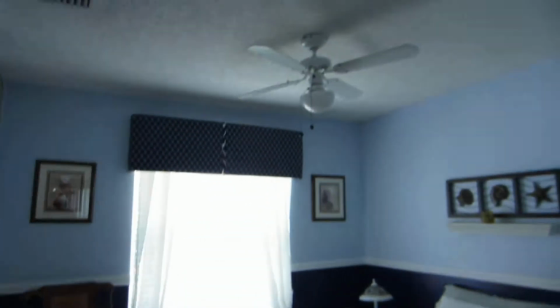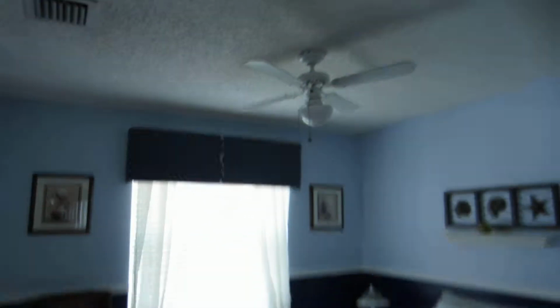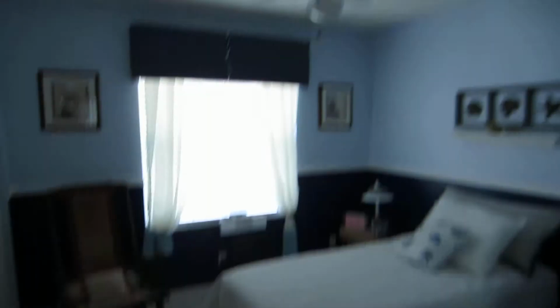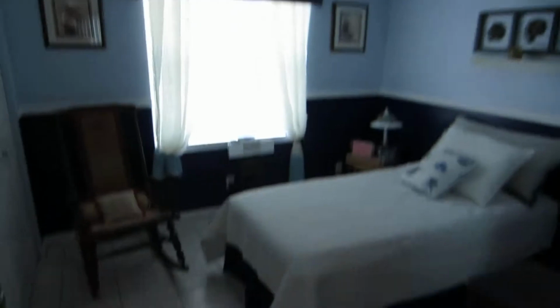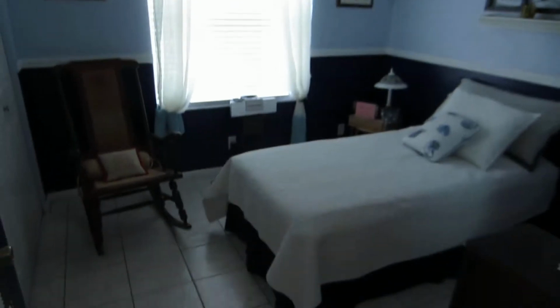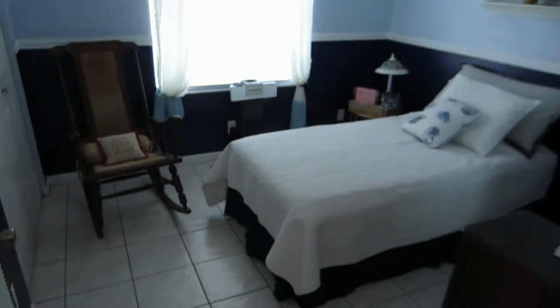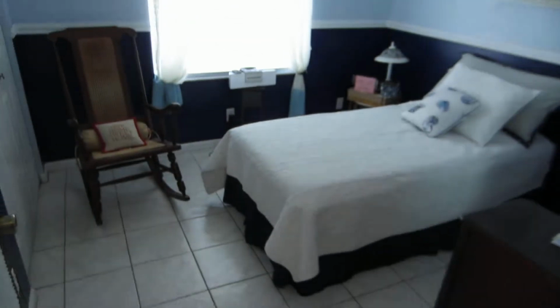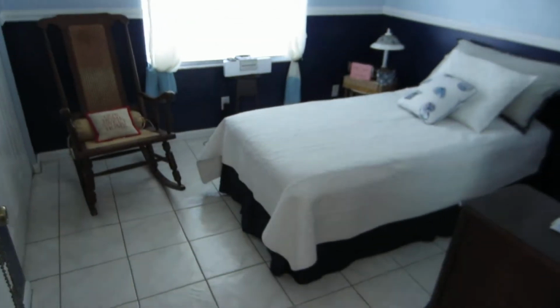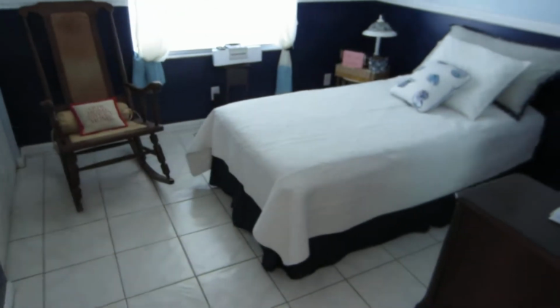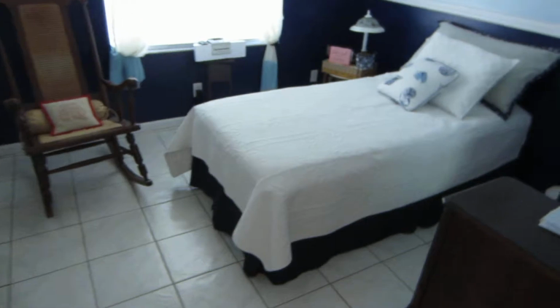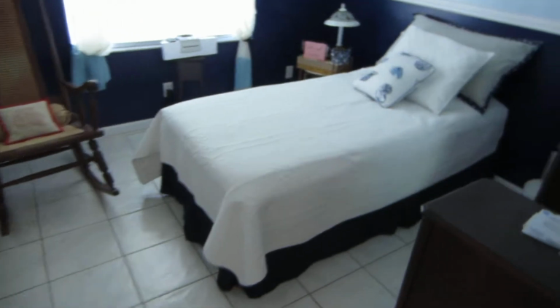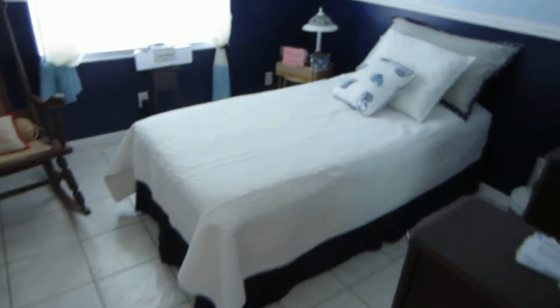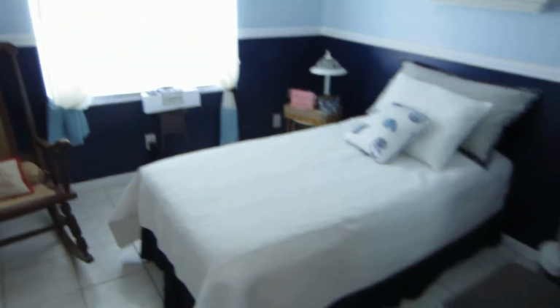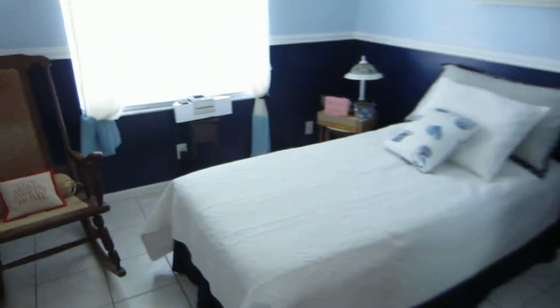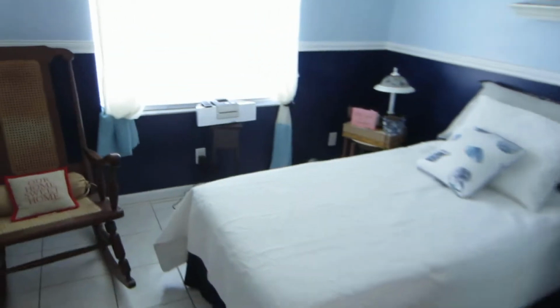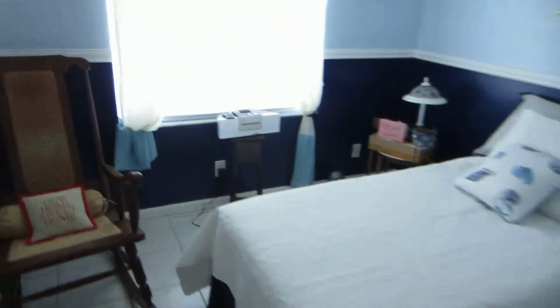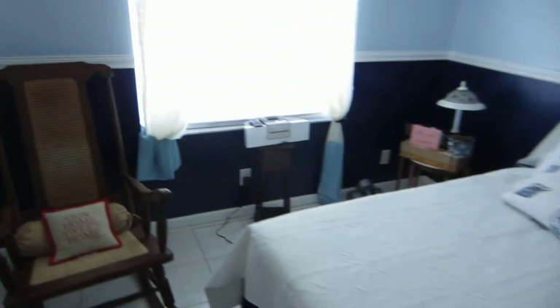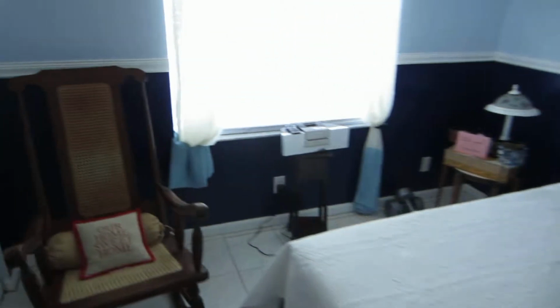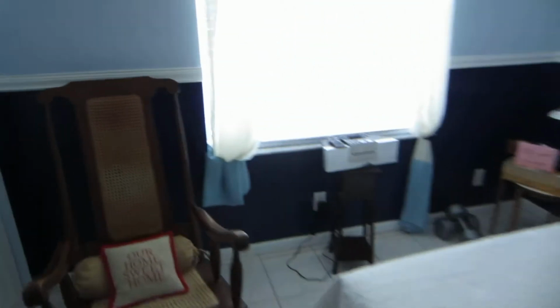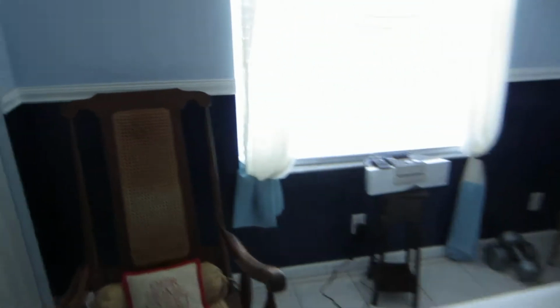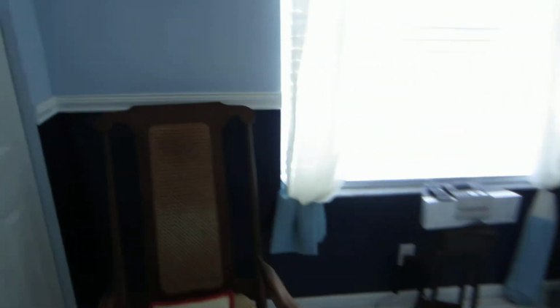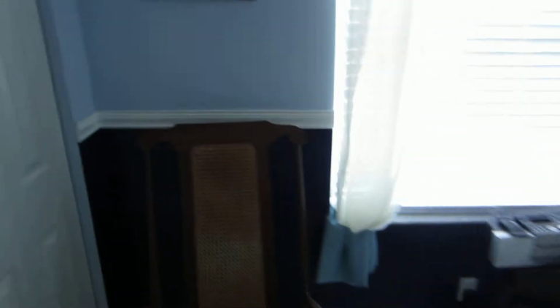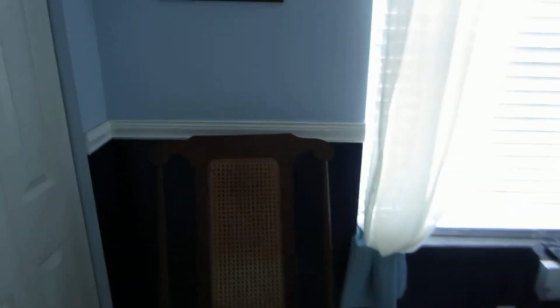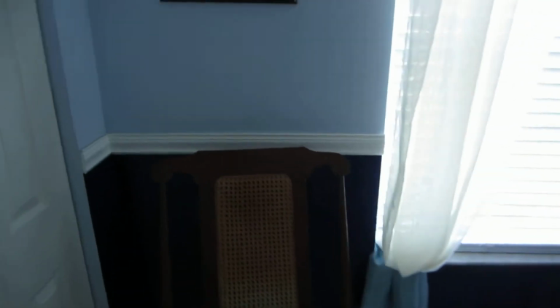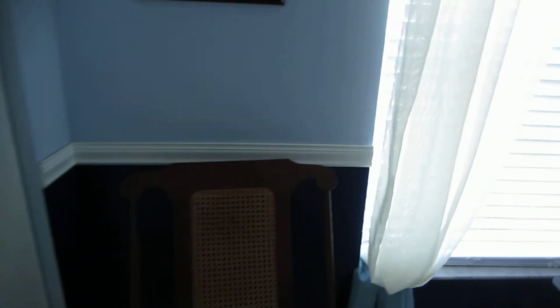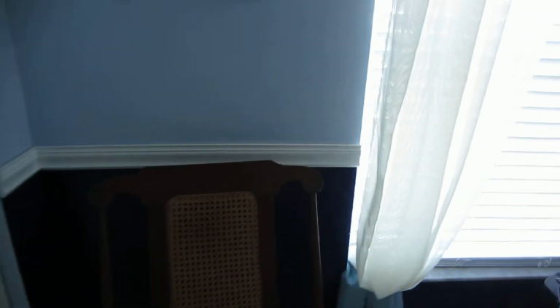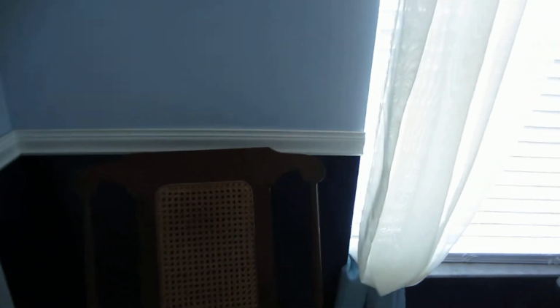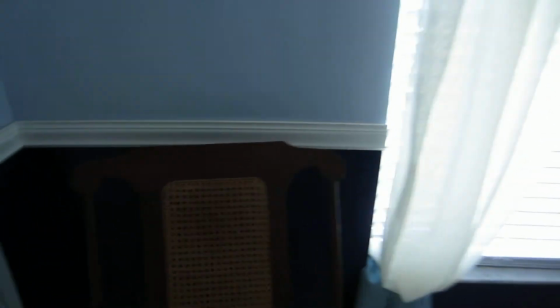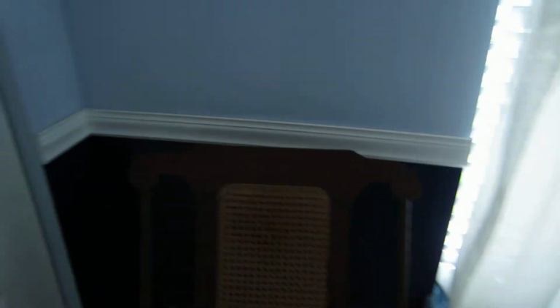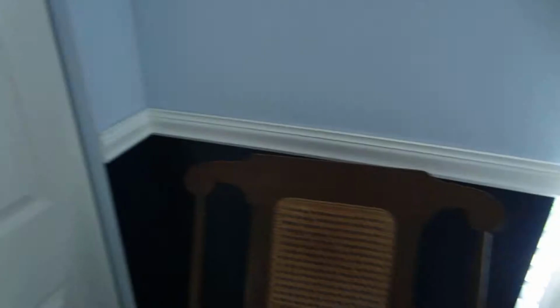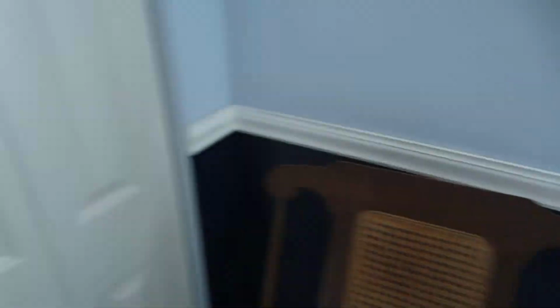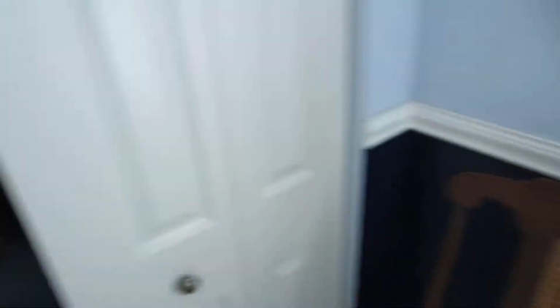Bedroom number two — standard bedroom, no signs of any issues.